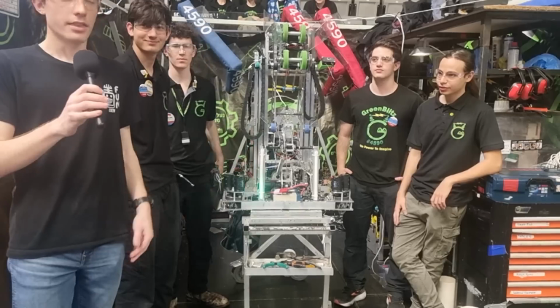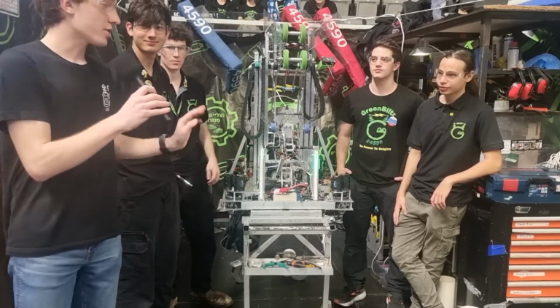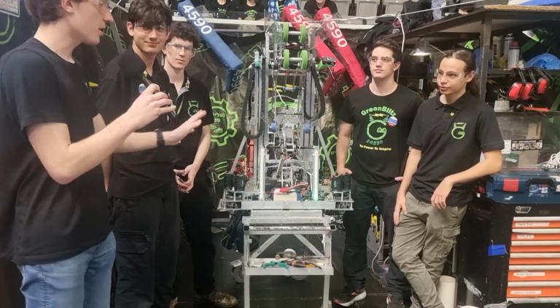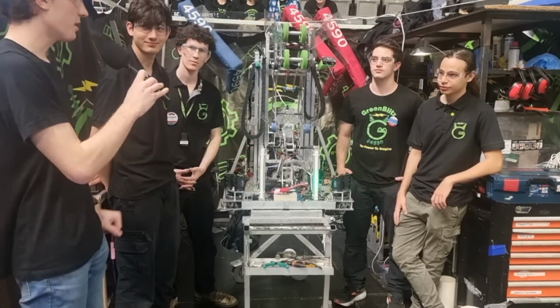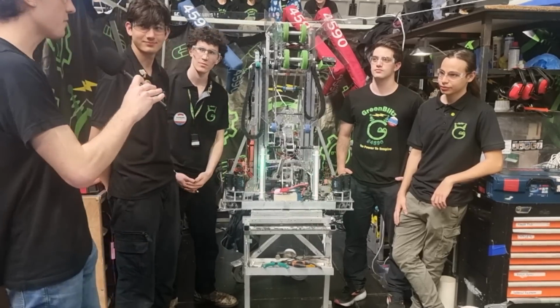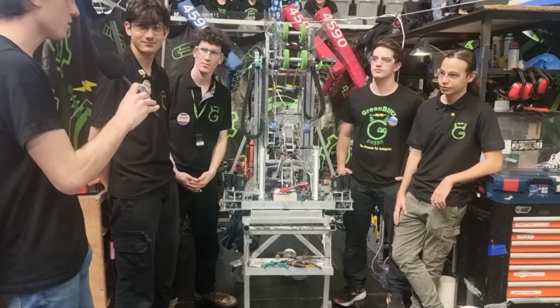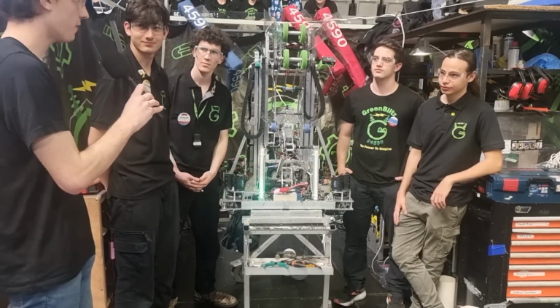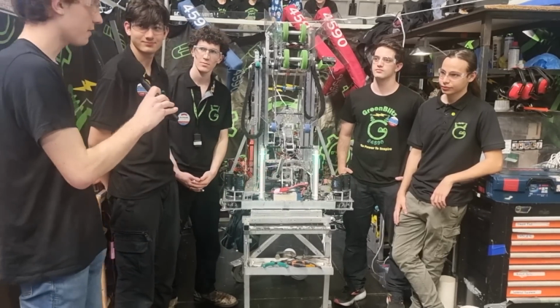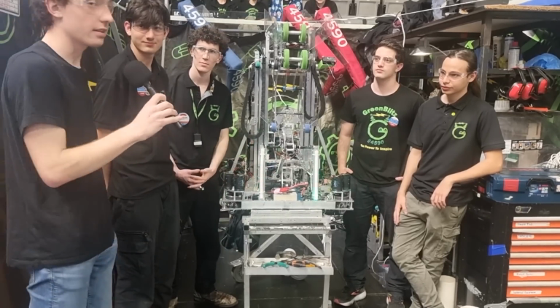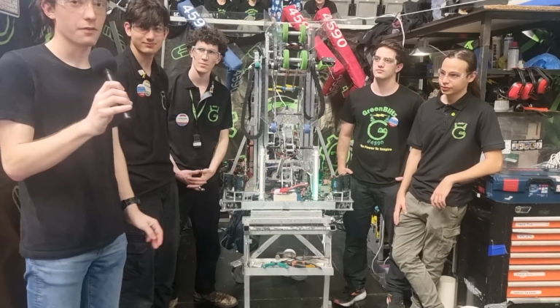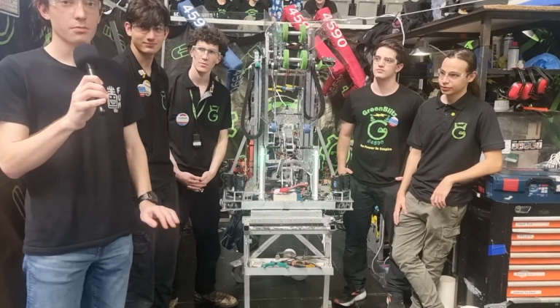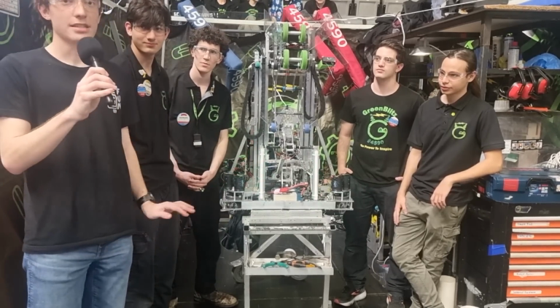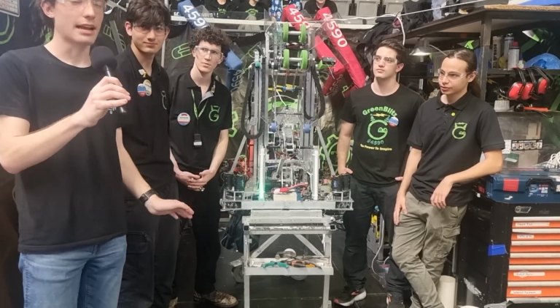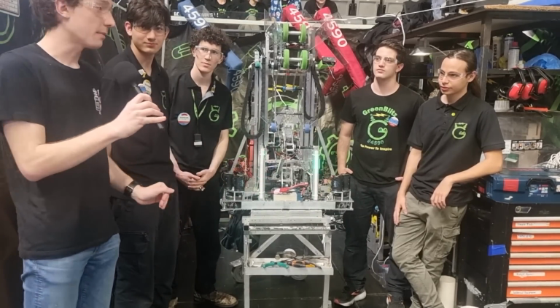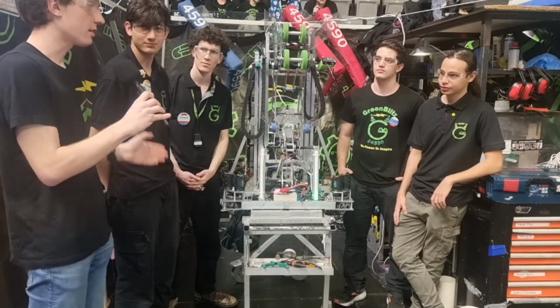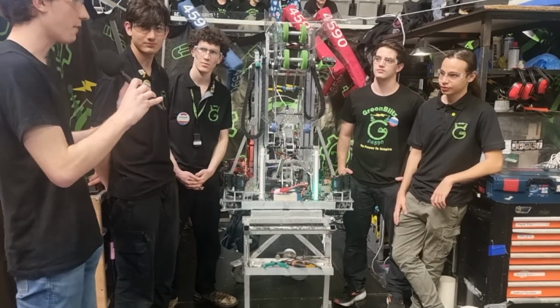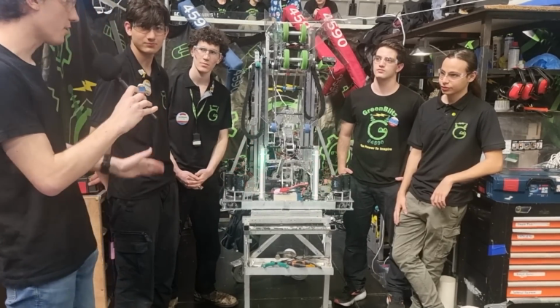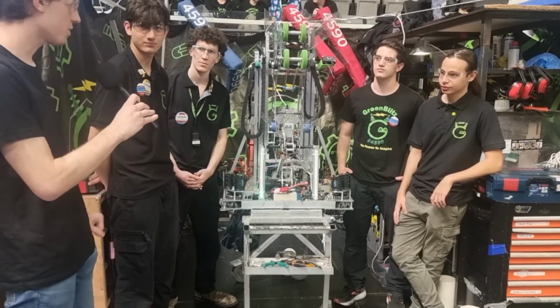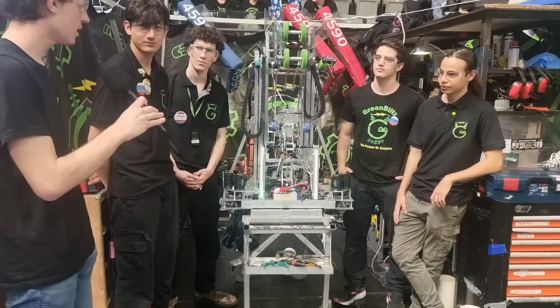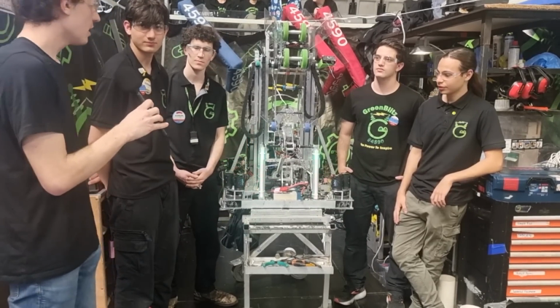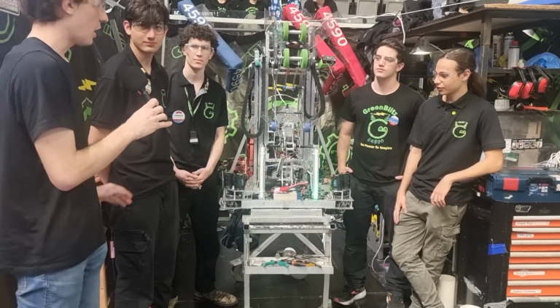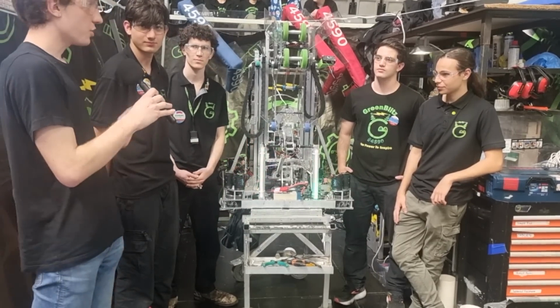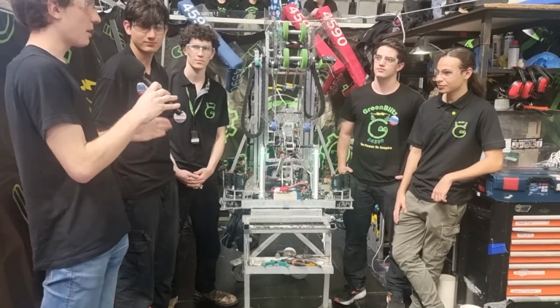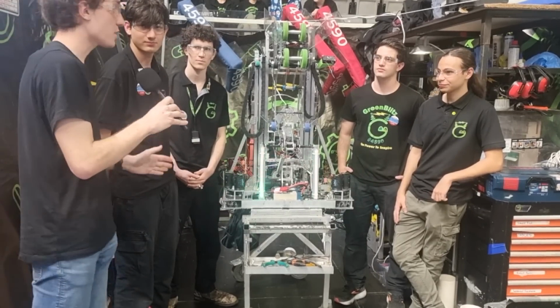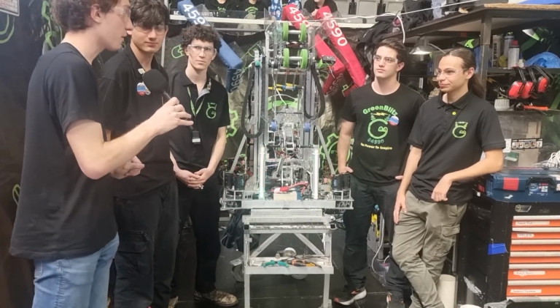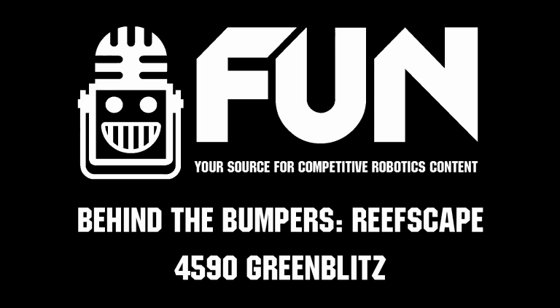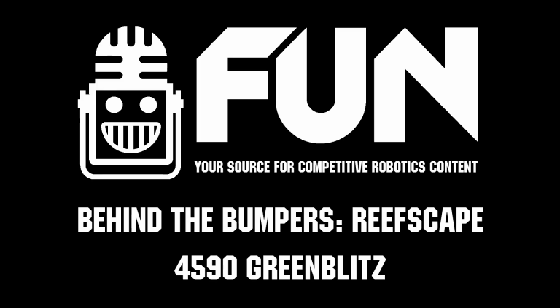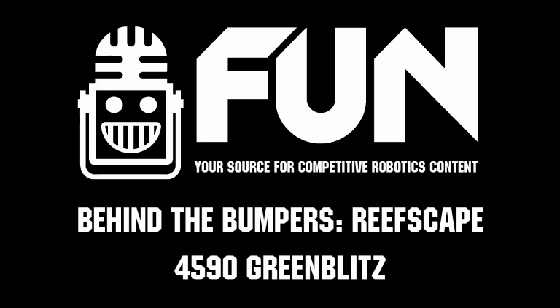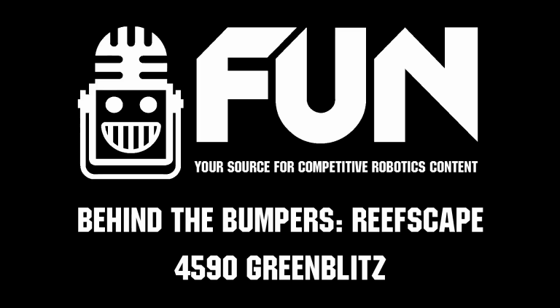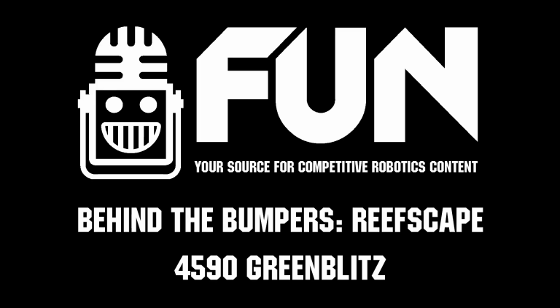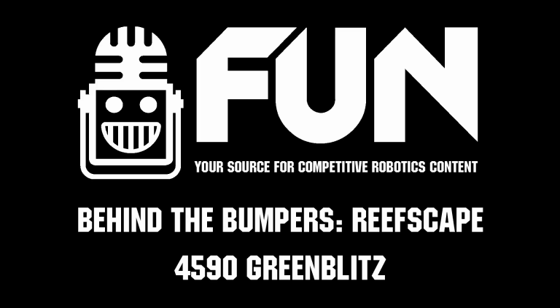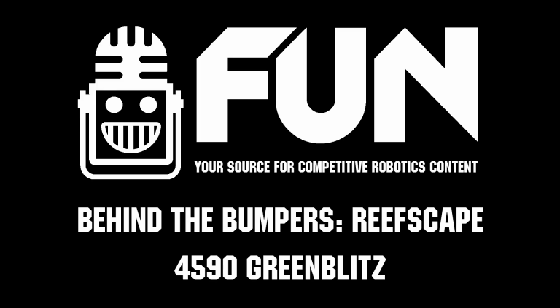Thank you so much, Green Blitz team 4590 from GSA Academy in Yokneam, Israel. I wish you the best of luck for the rest of the season — see you soon!